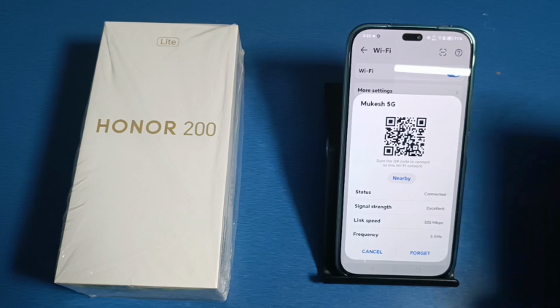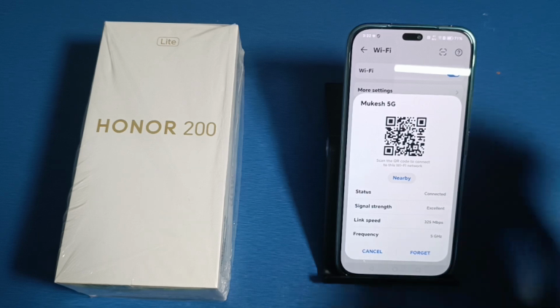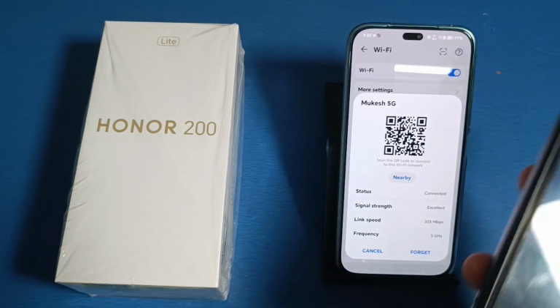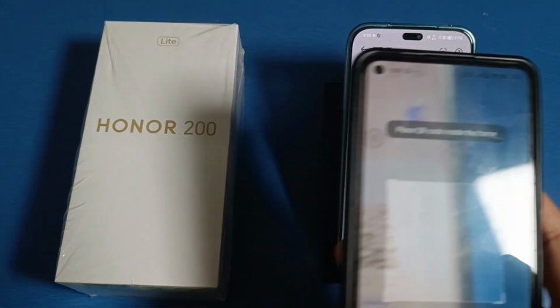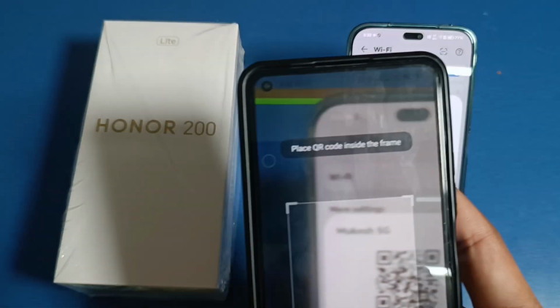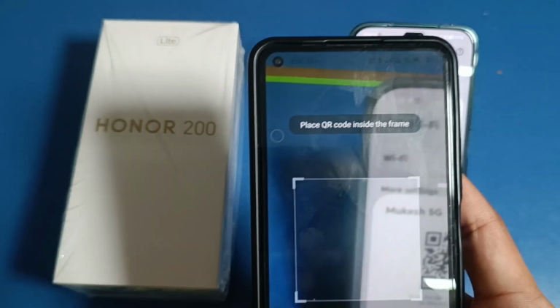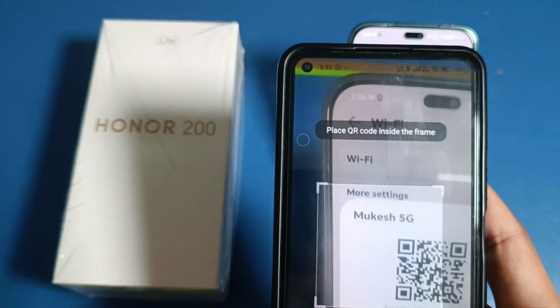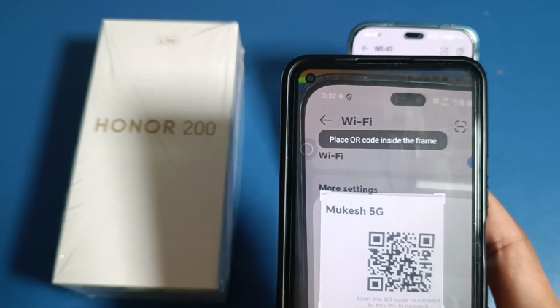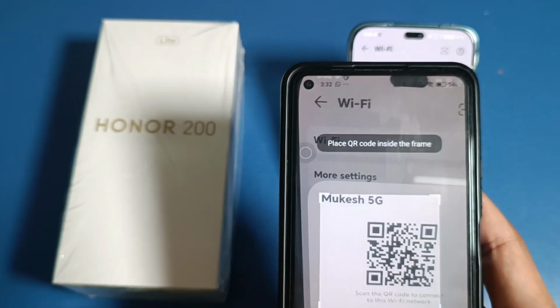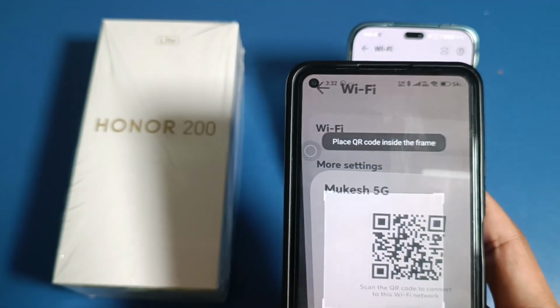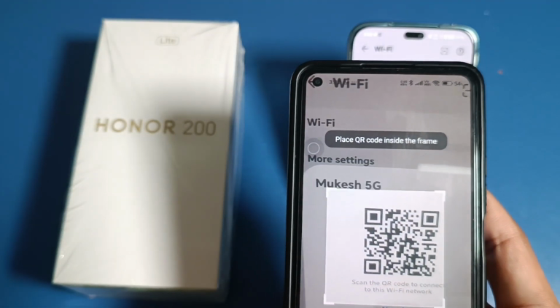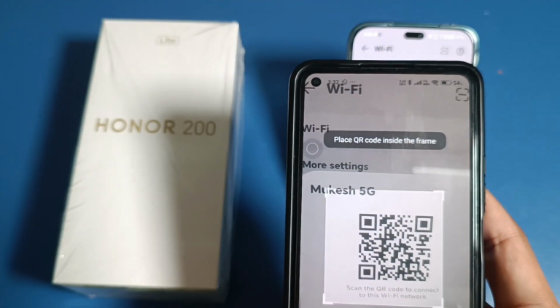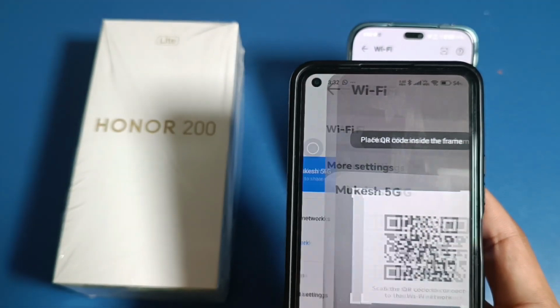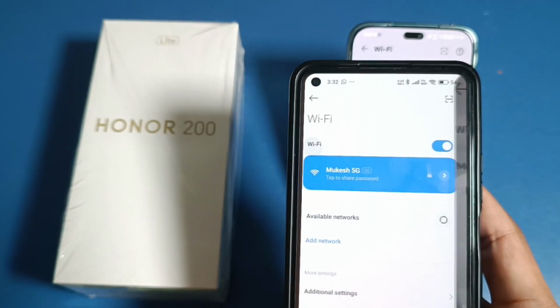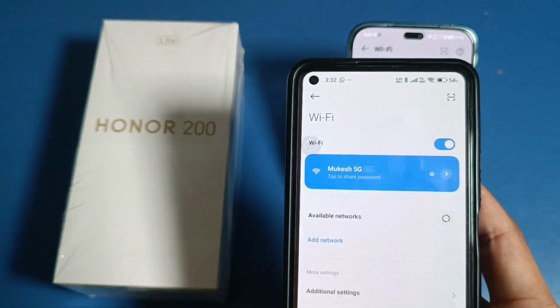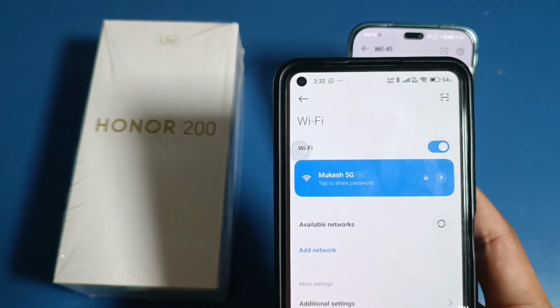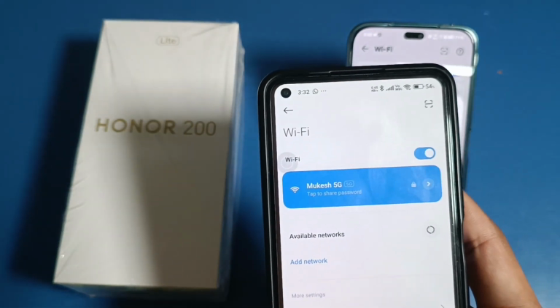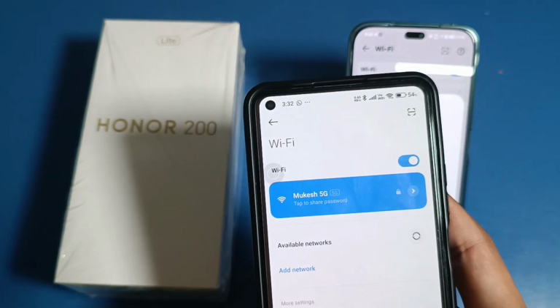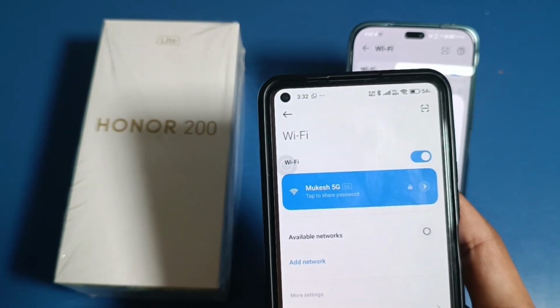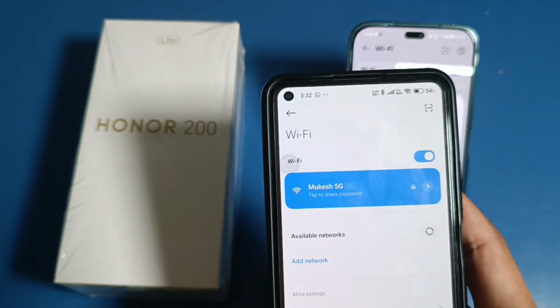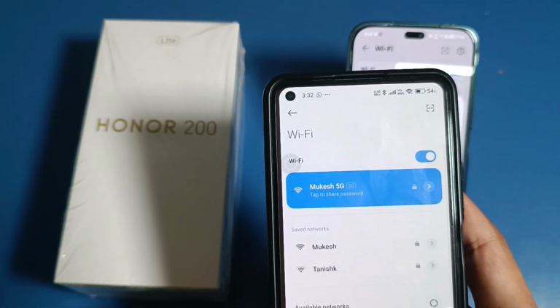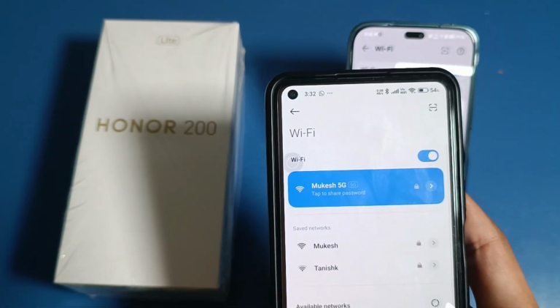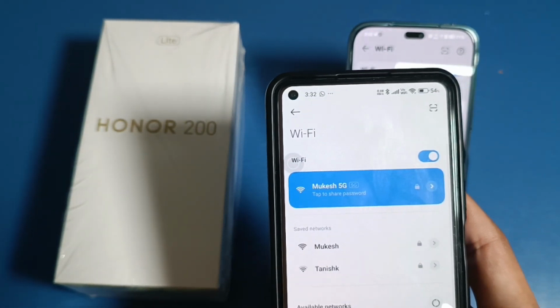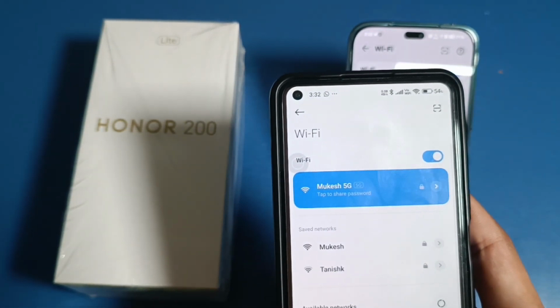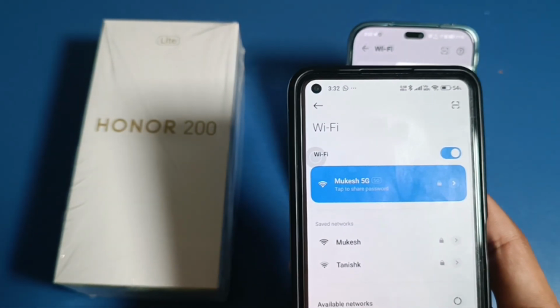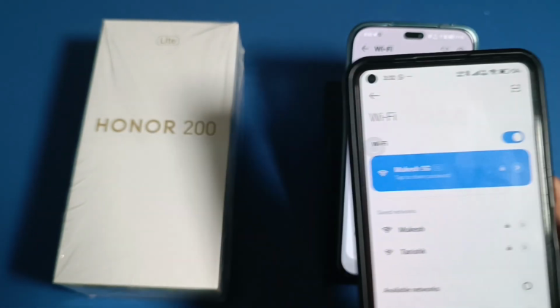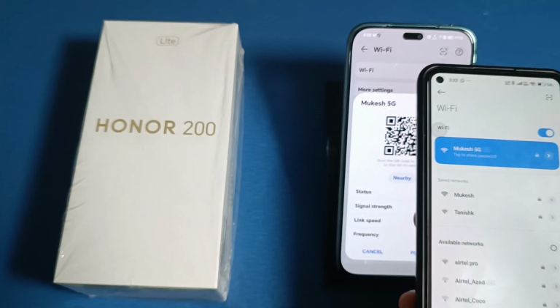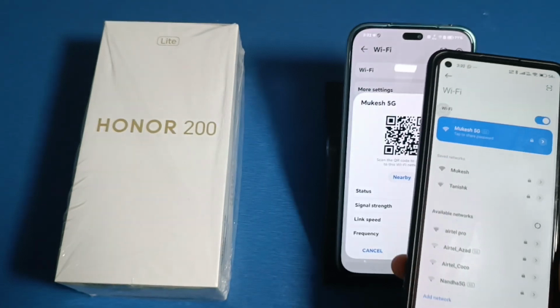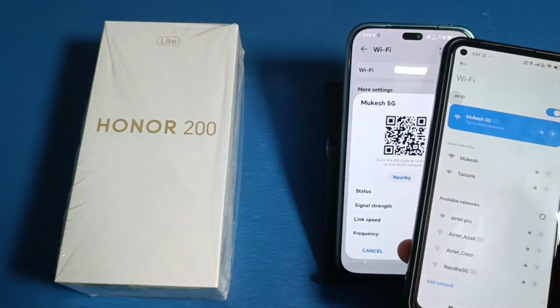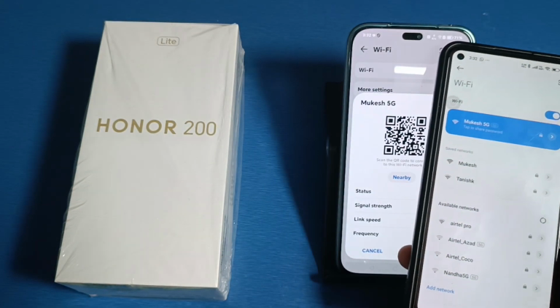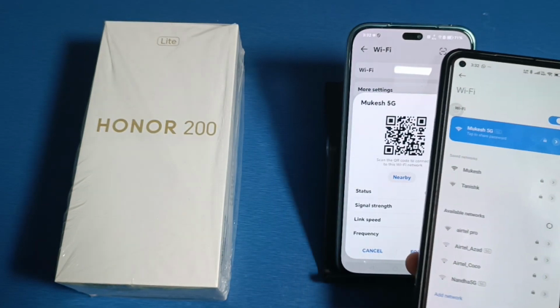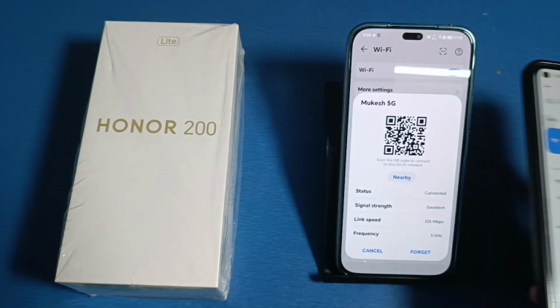Click on the scanner and just scan this code. It will automatically connect to the network. You can see it is now connected.